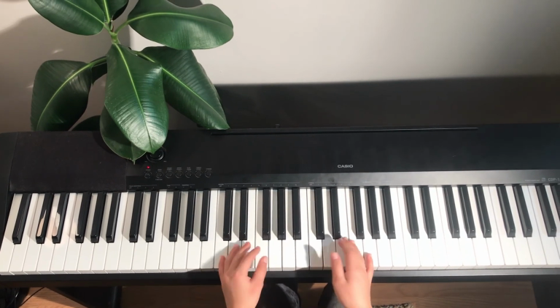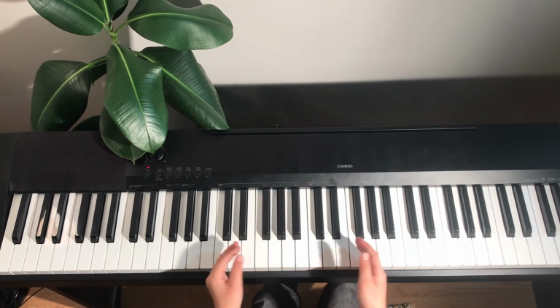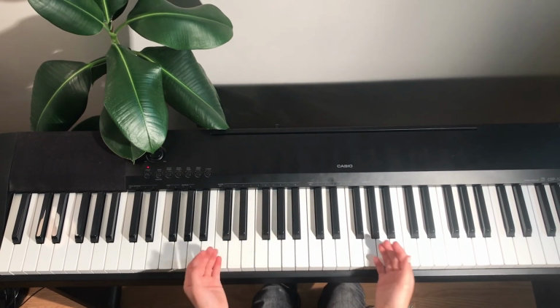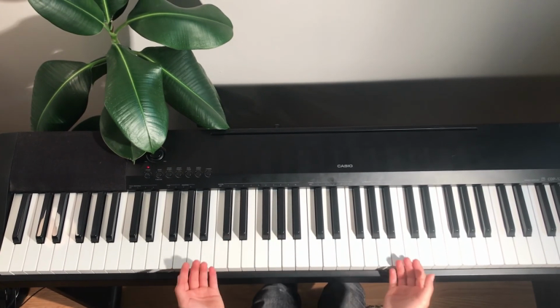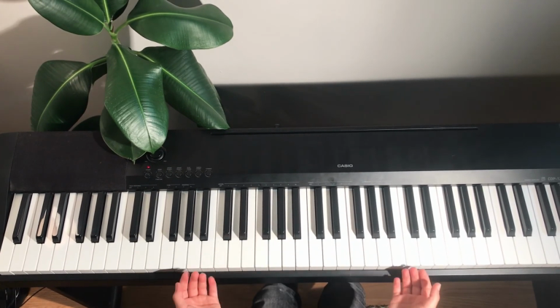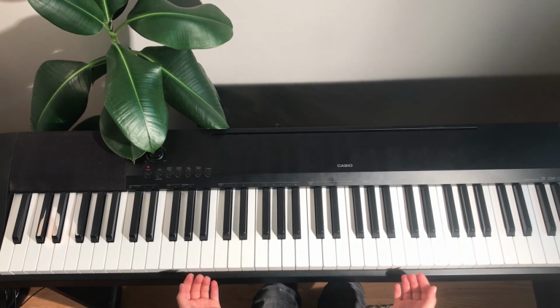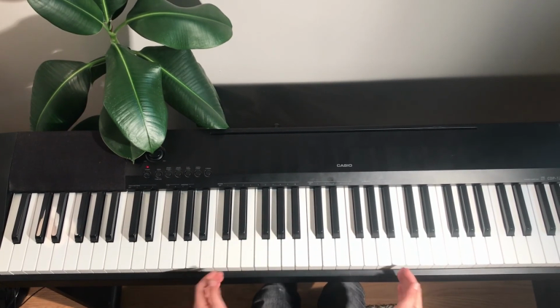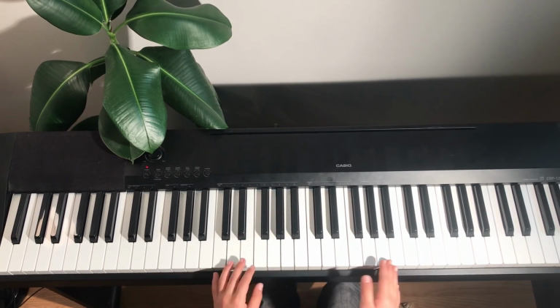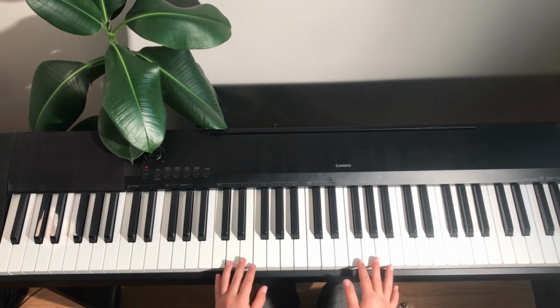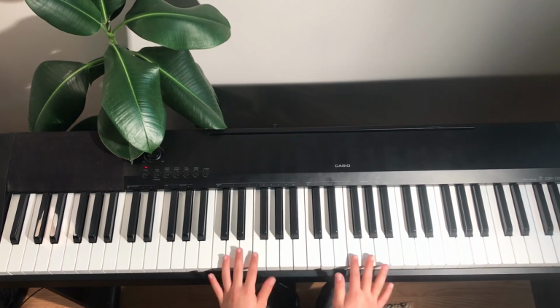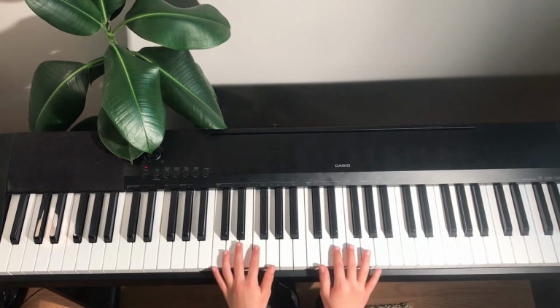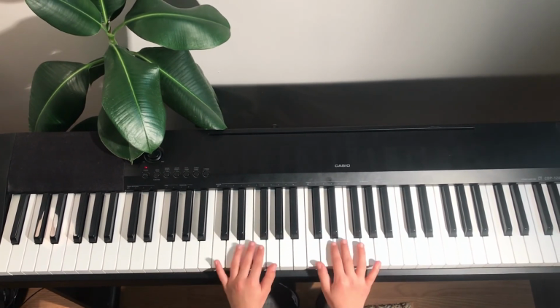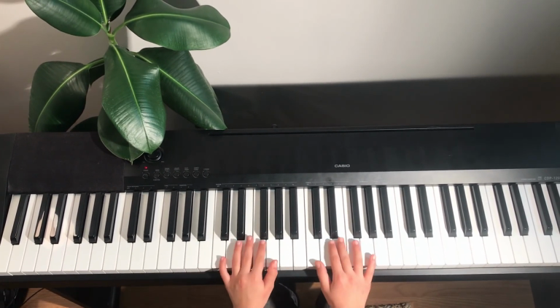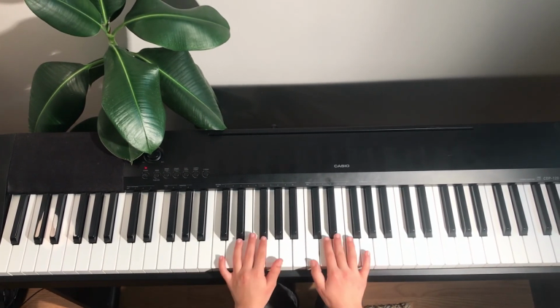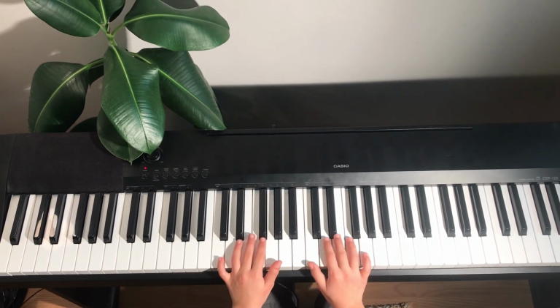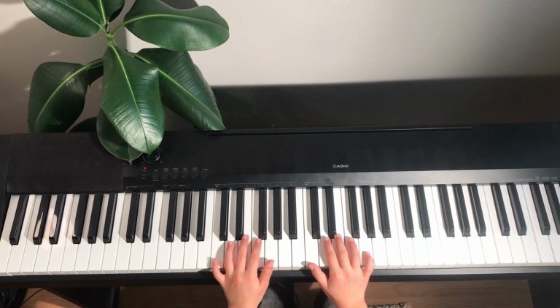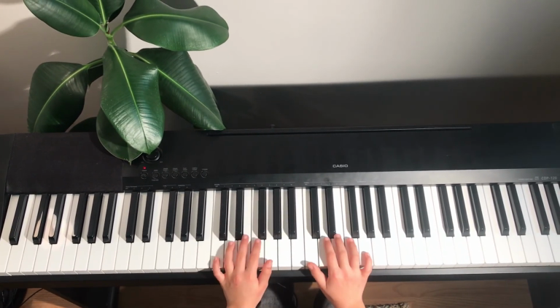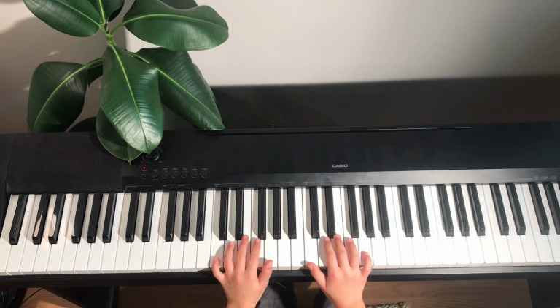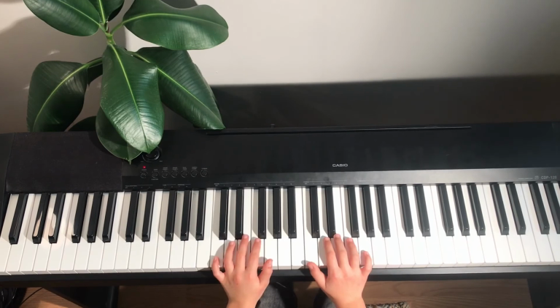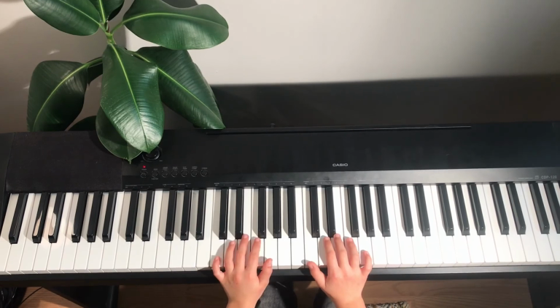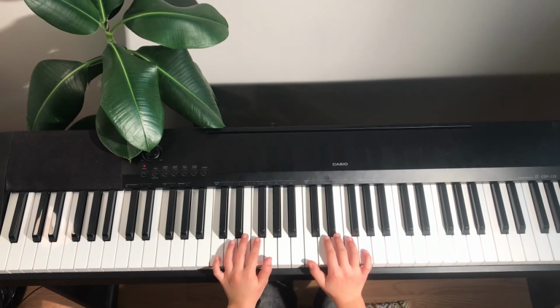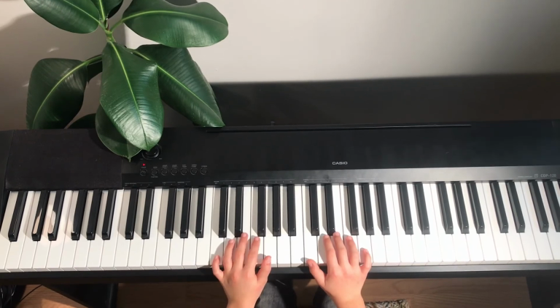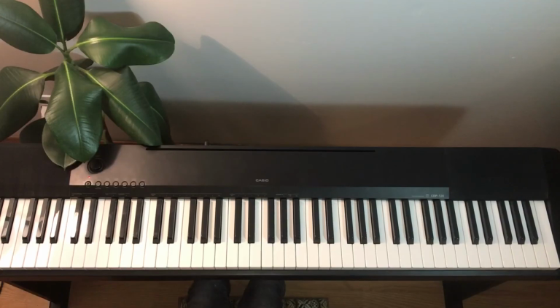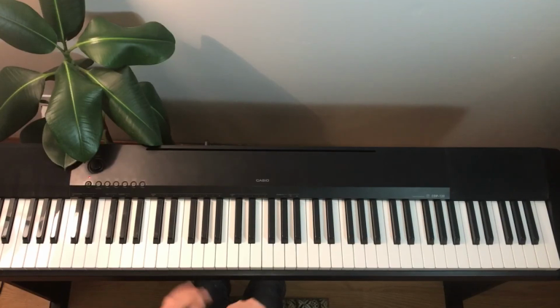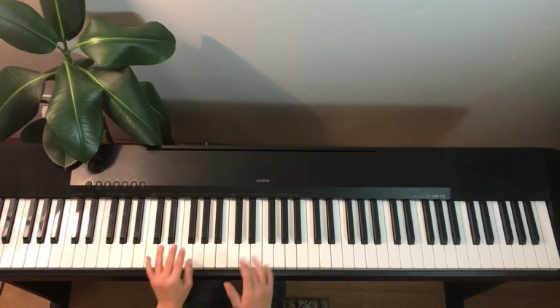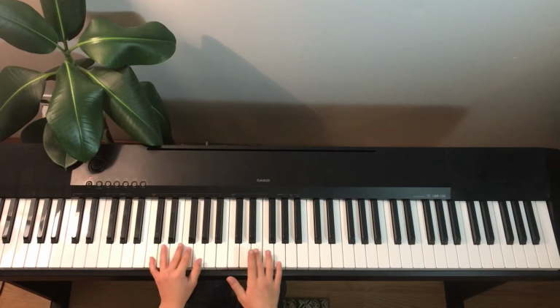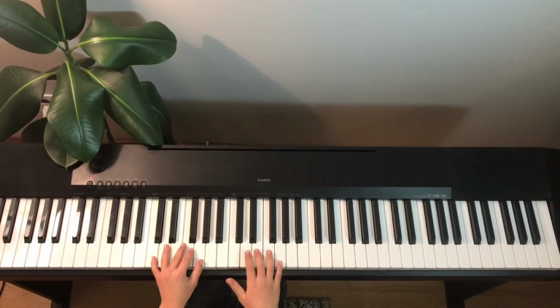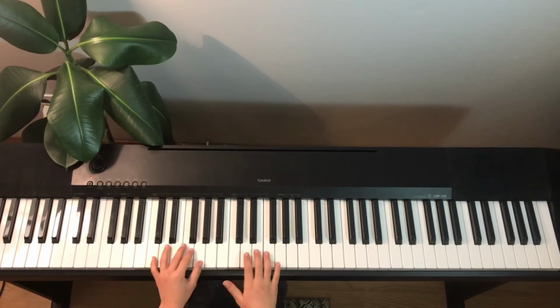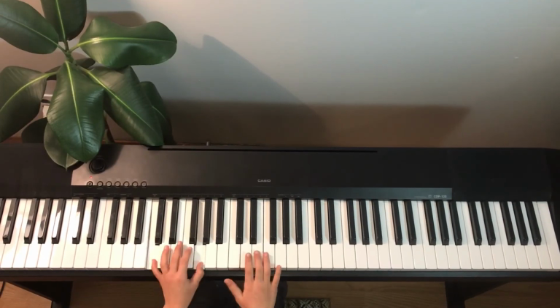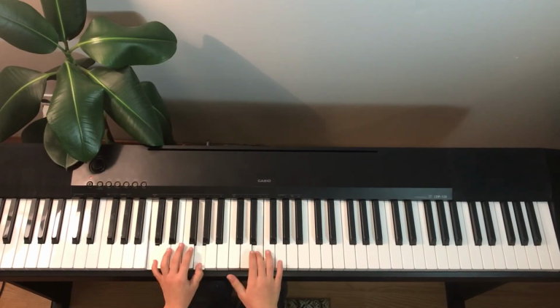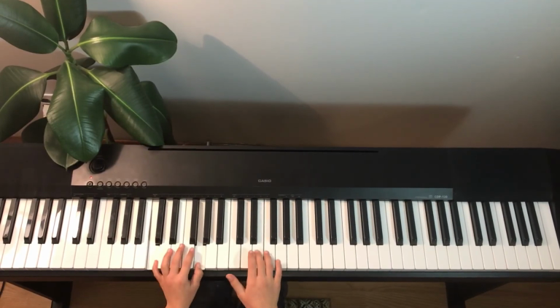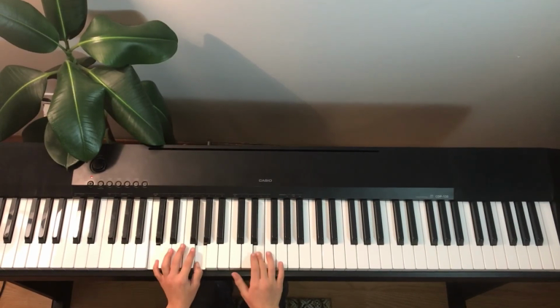And that's how you play Ode to Joy on the piano. Bye. Bye.